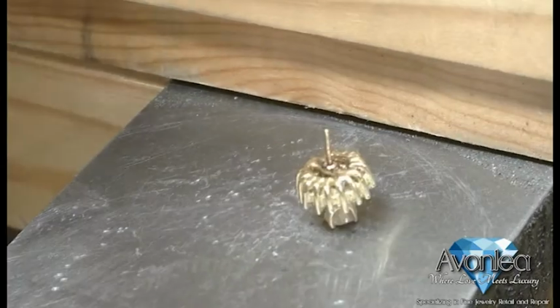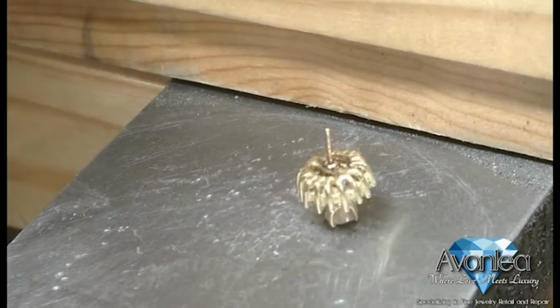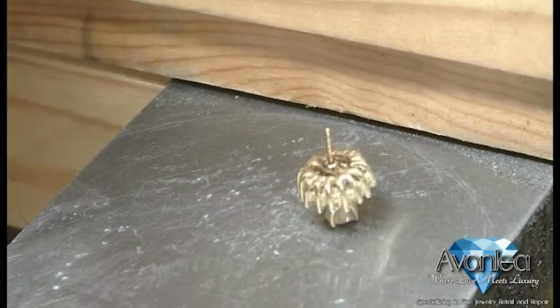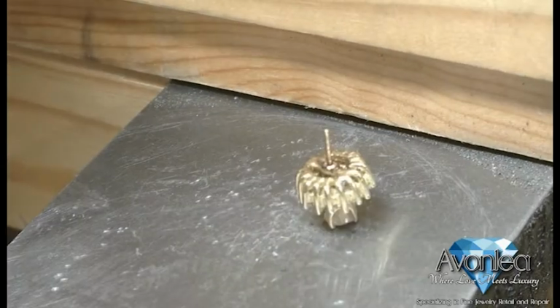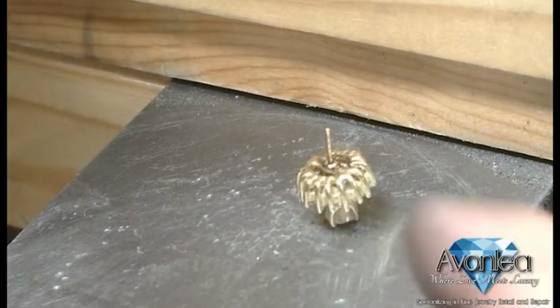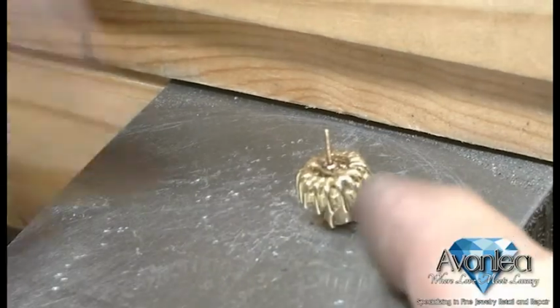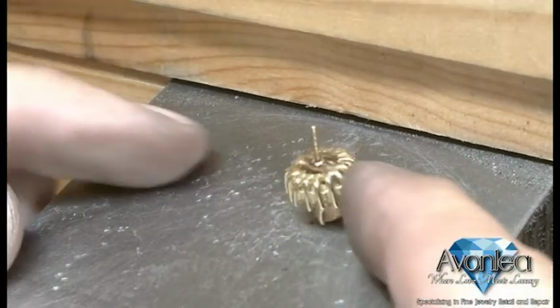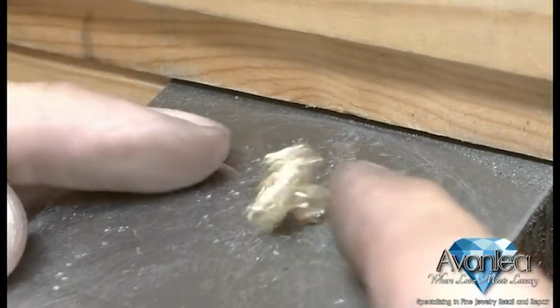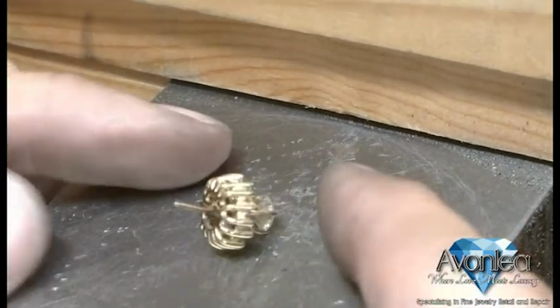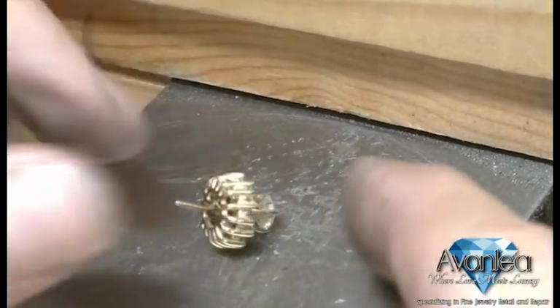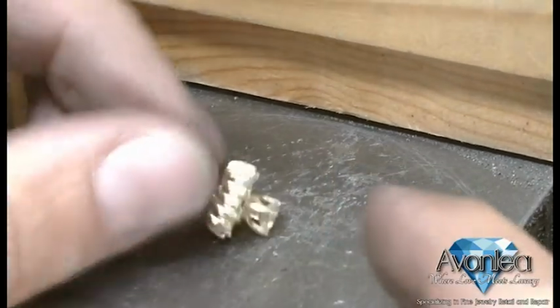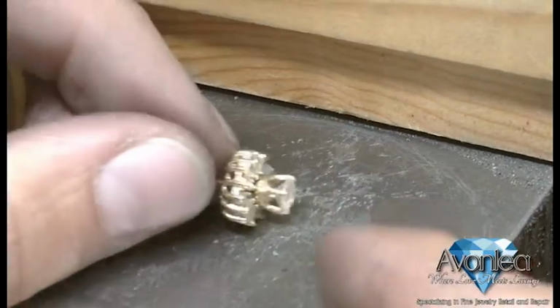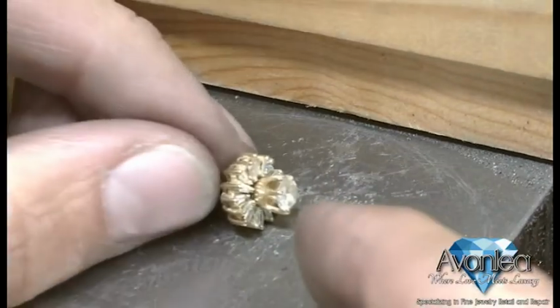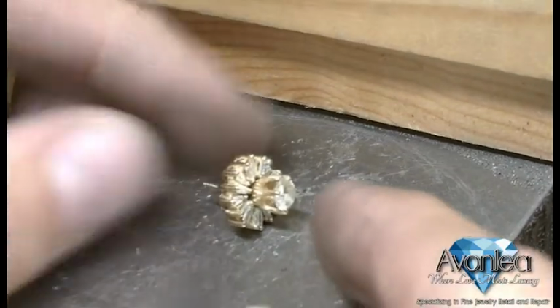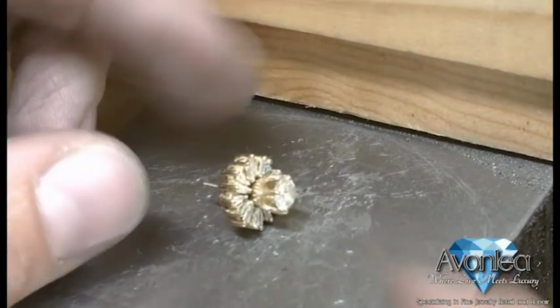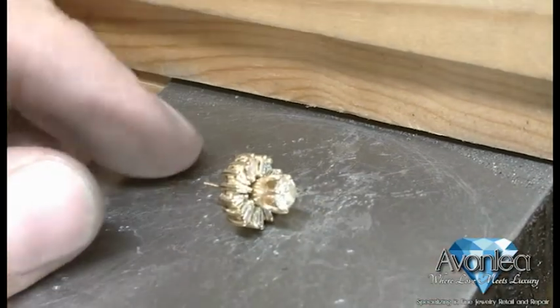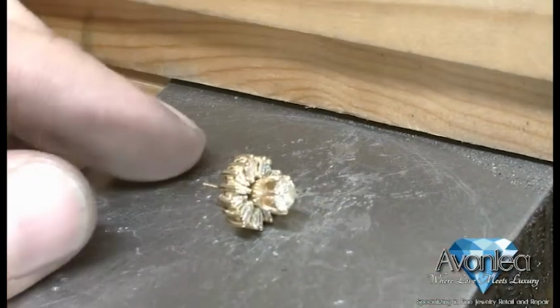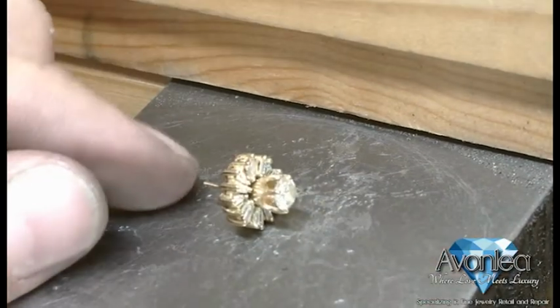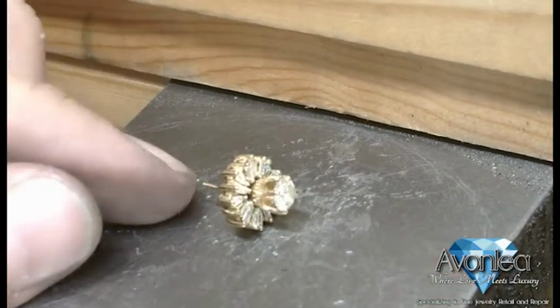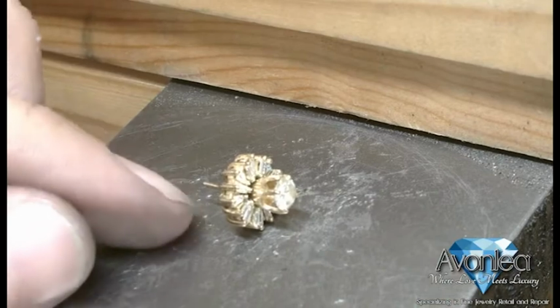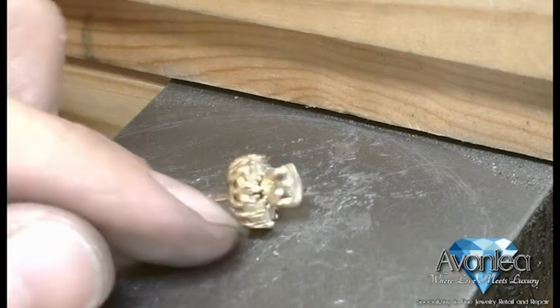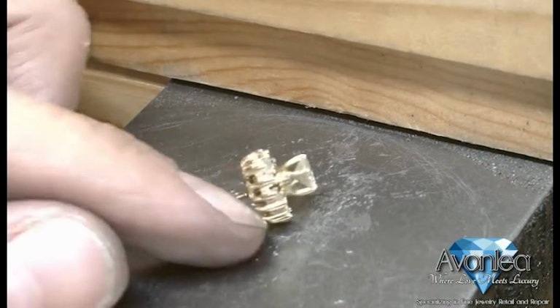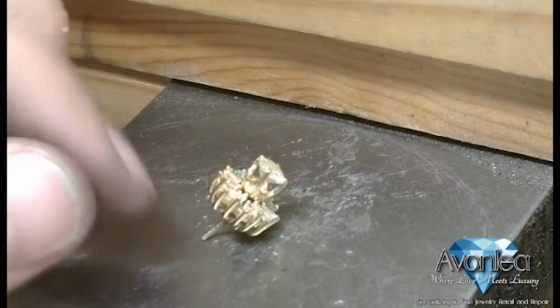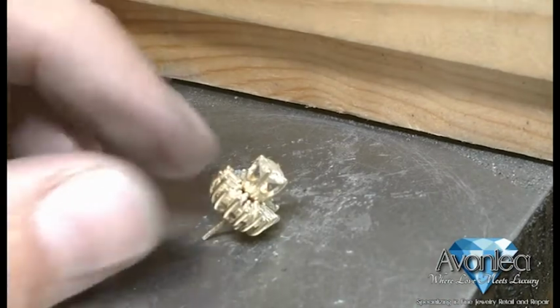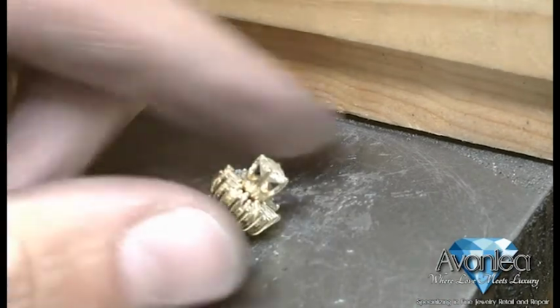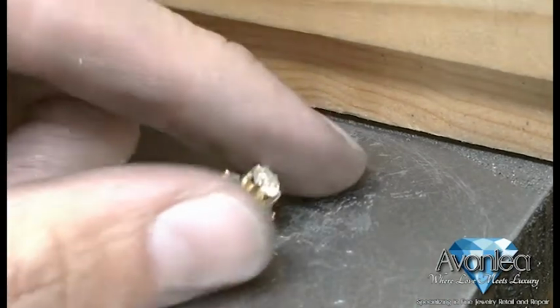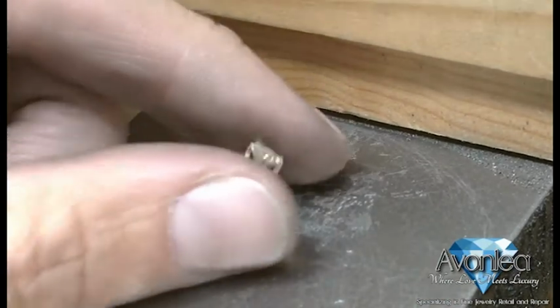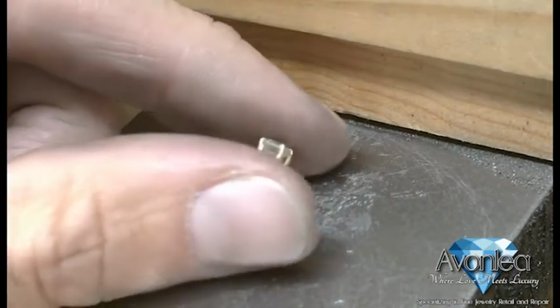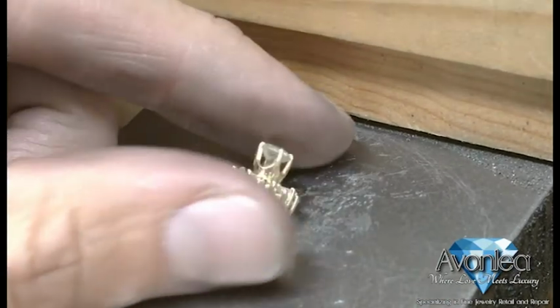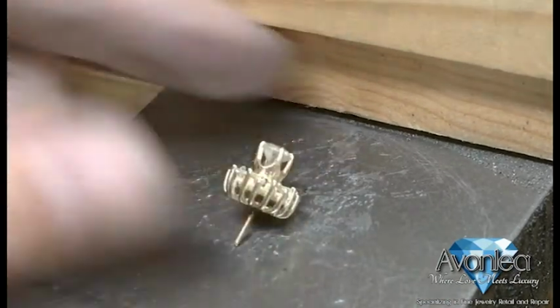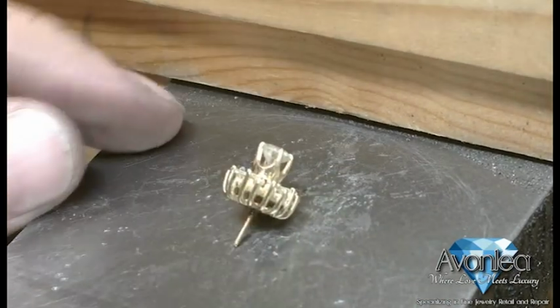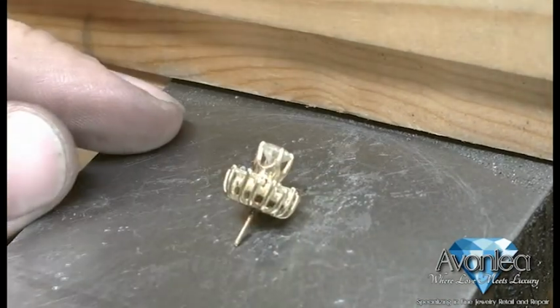Now we have it lasered together. As you can see, it is now moving as one piece.